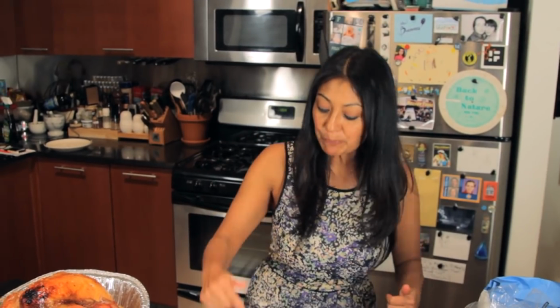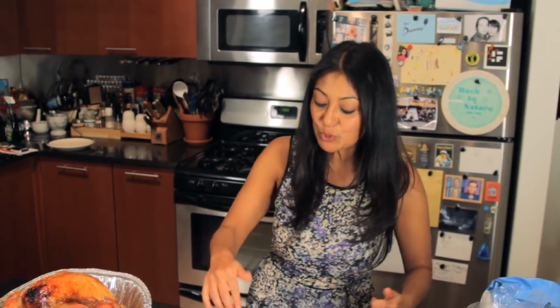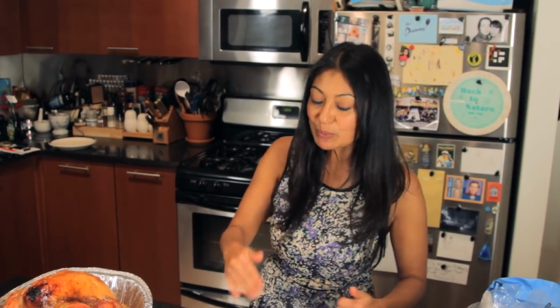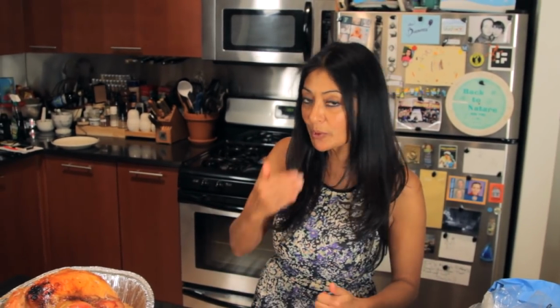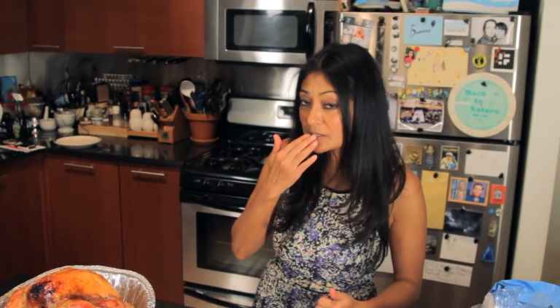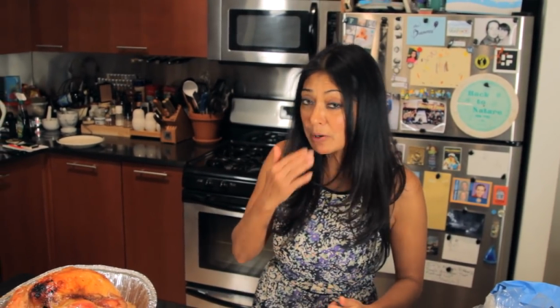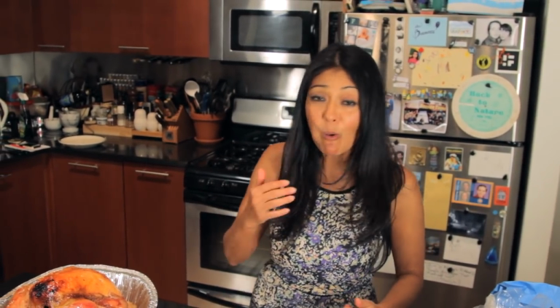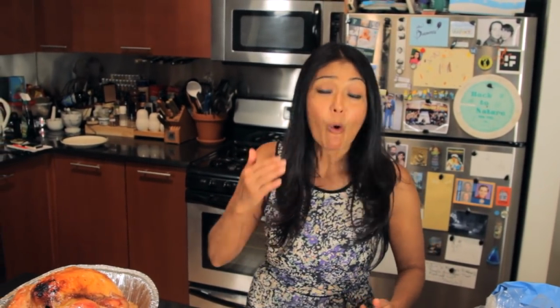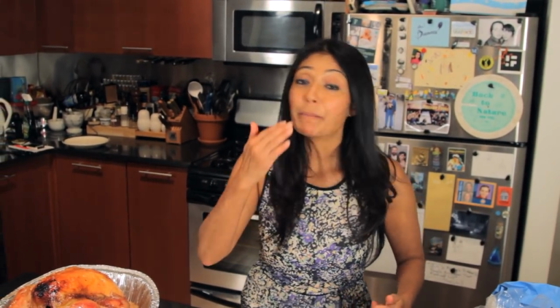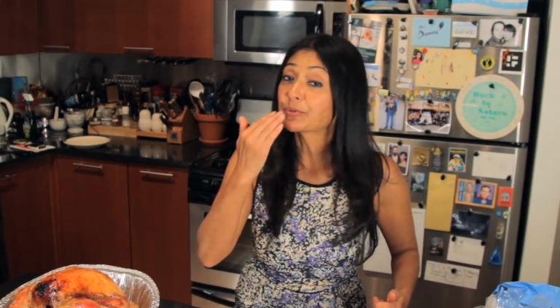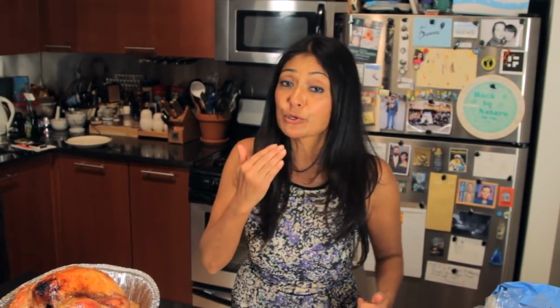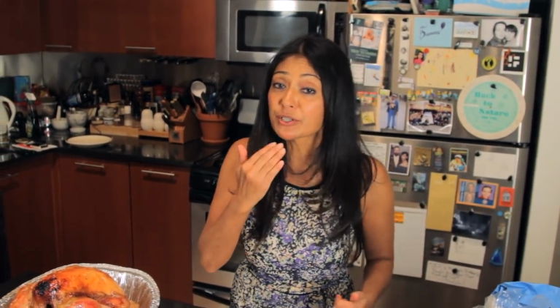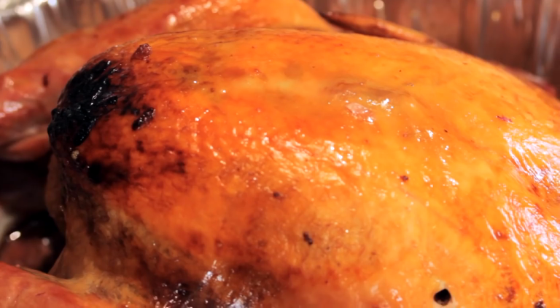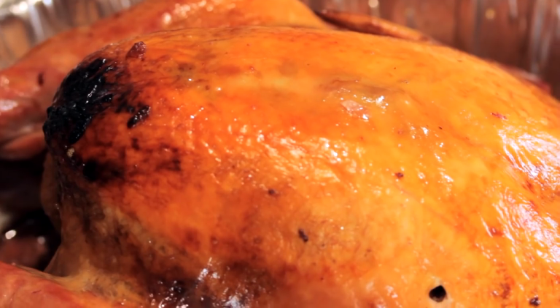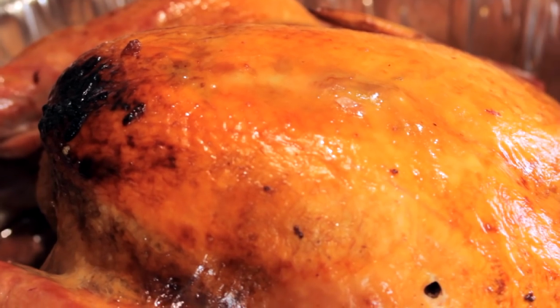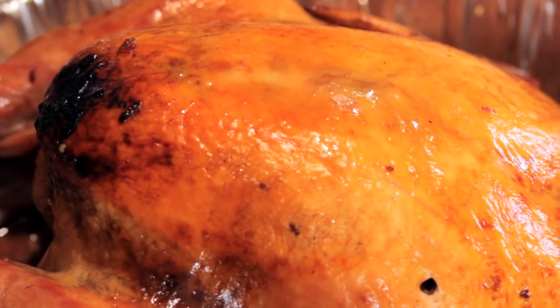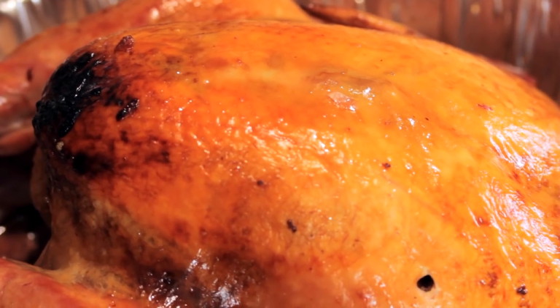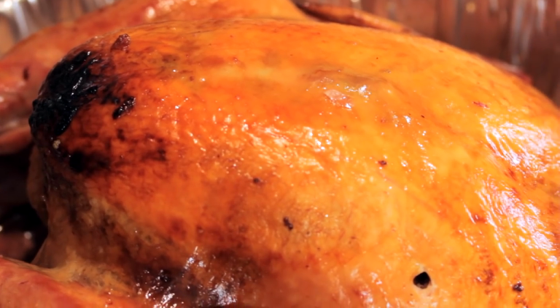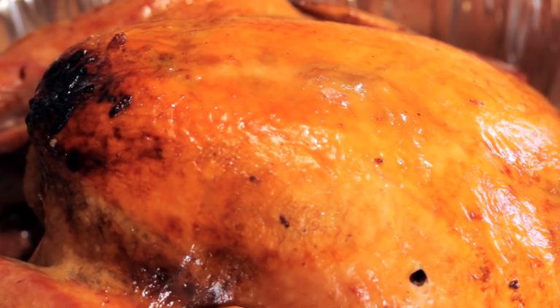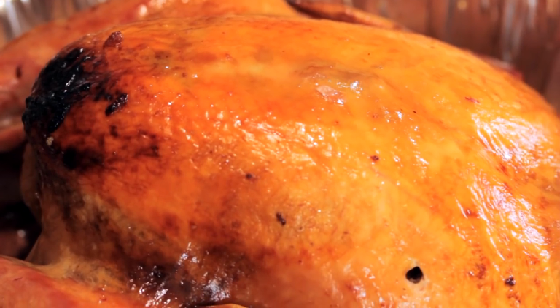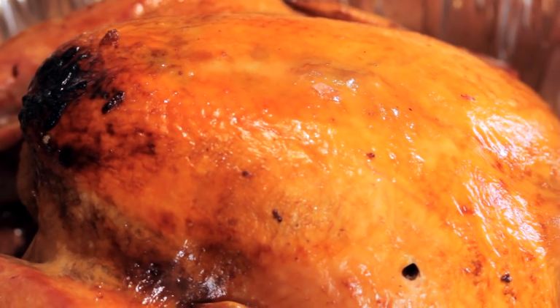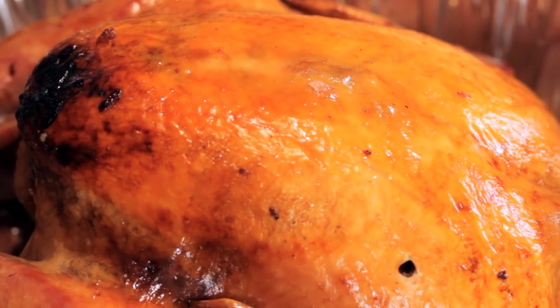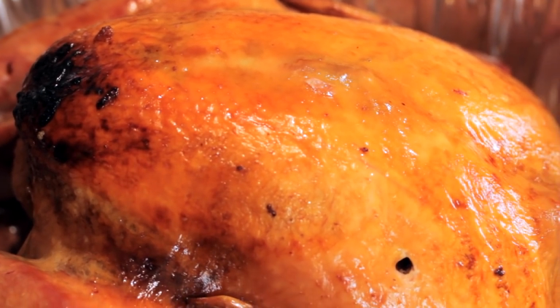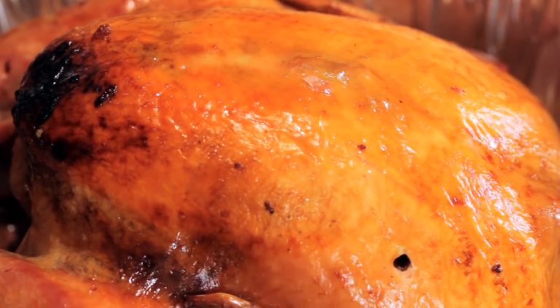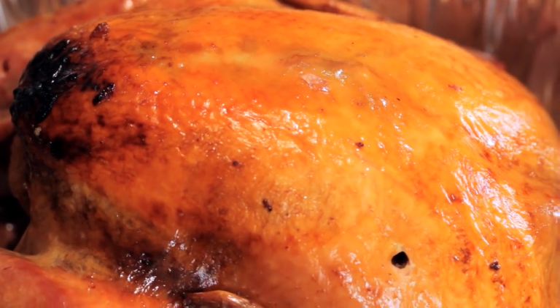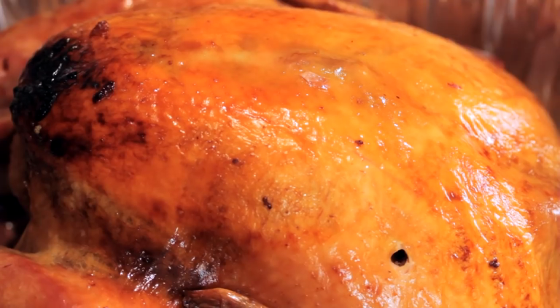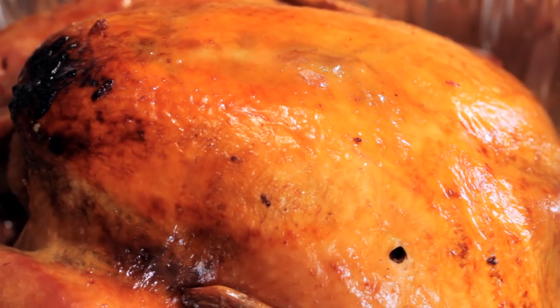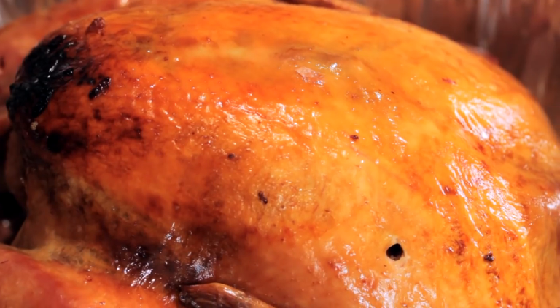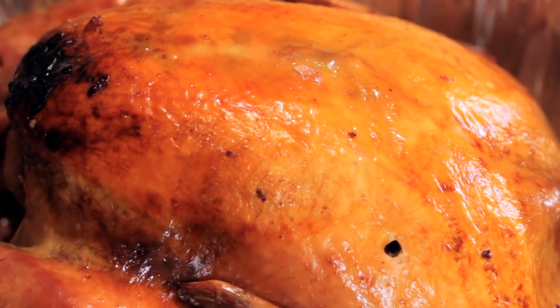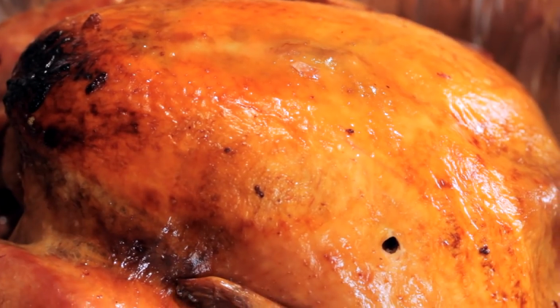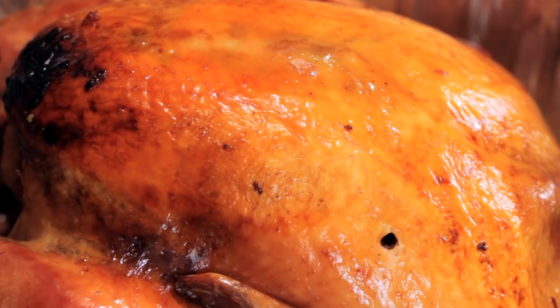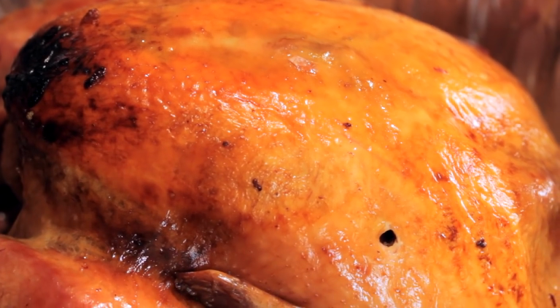Super moist, juicy, flavor-infused Asian brine turkey — the best.